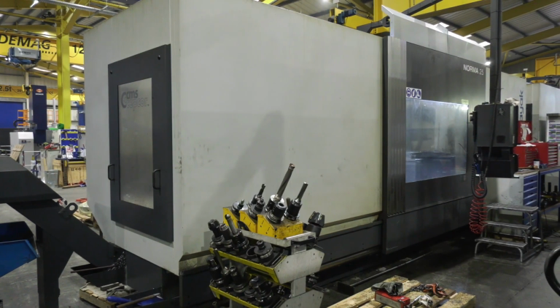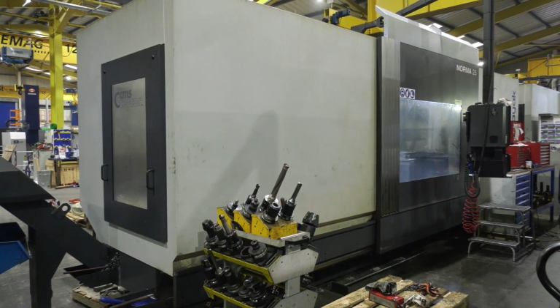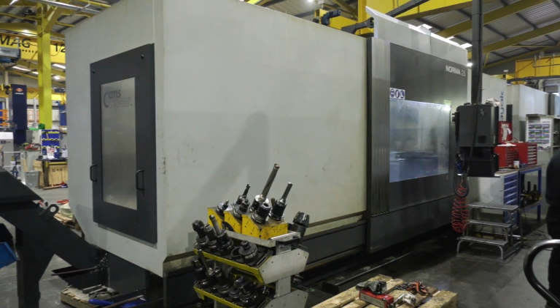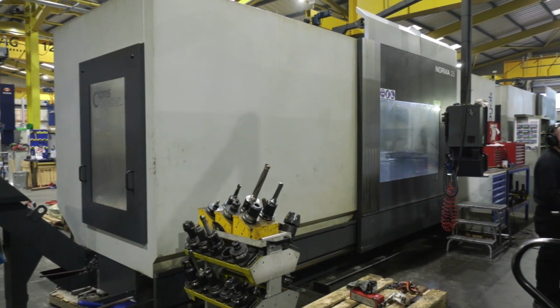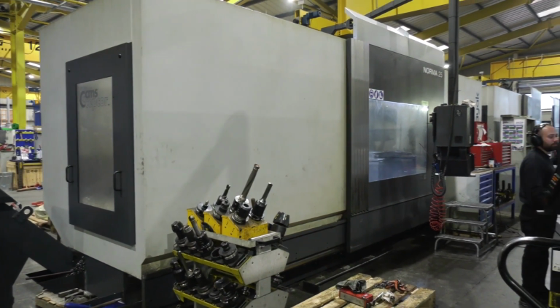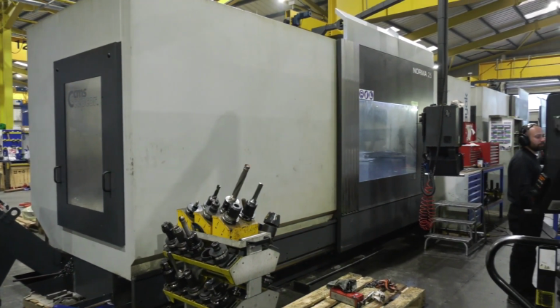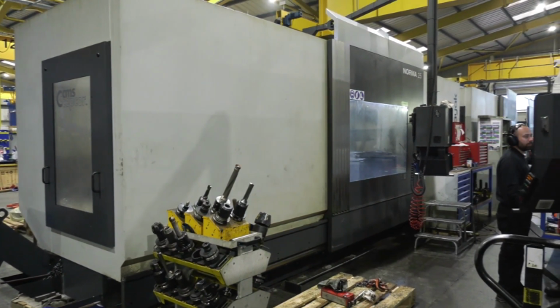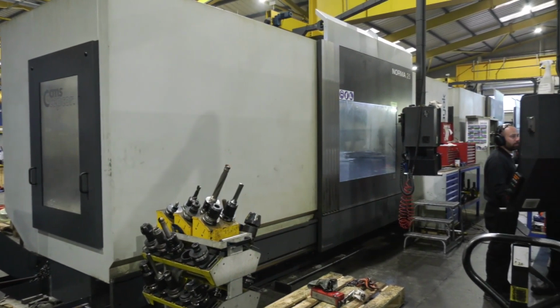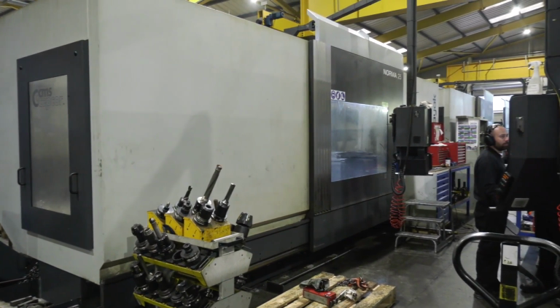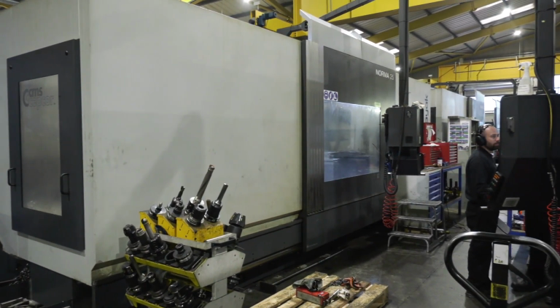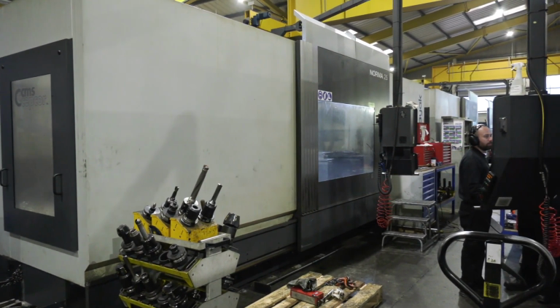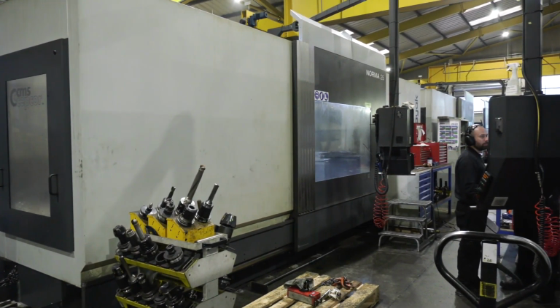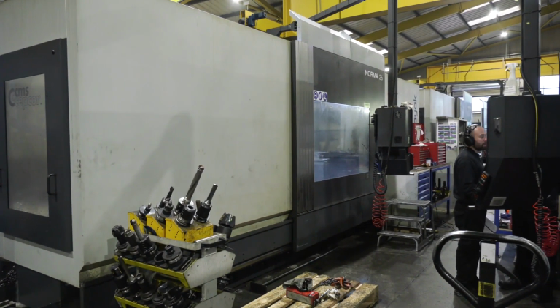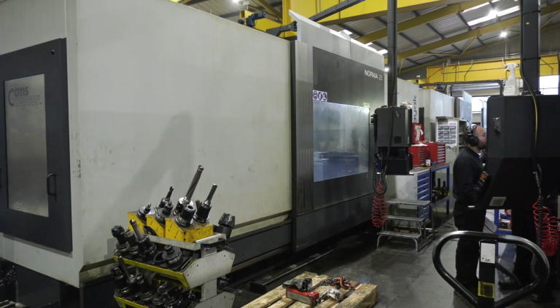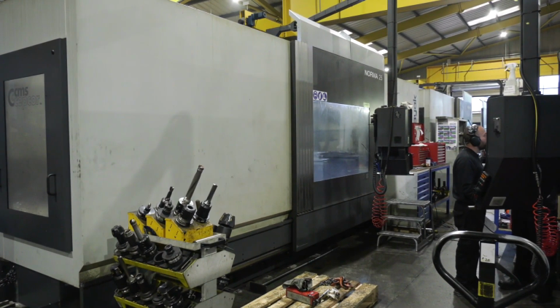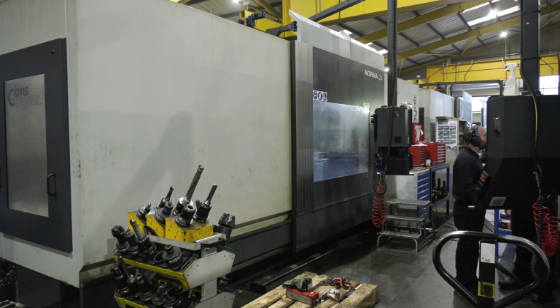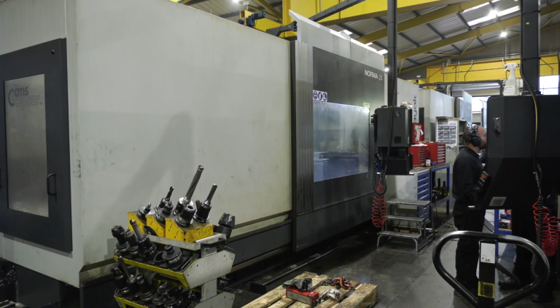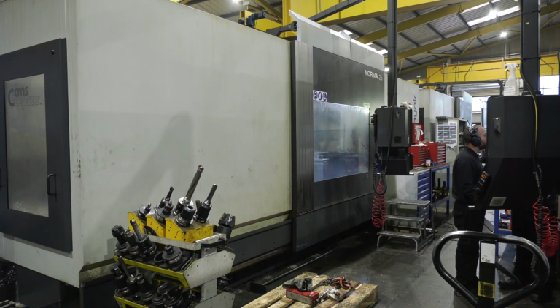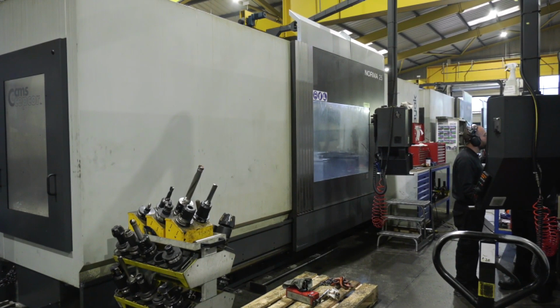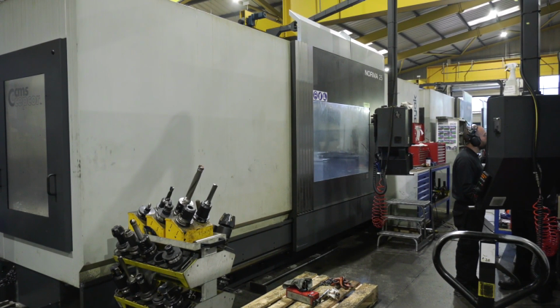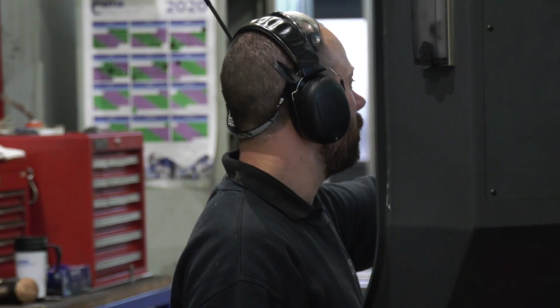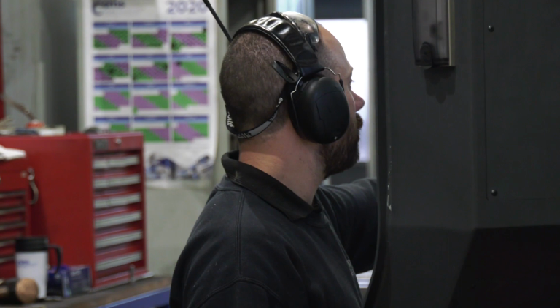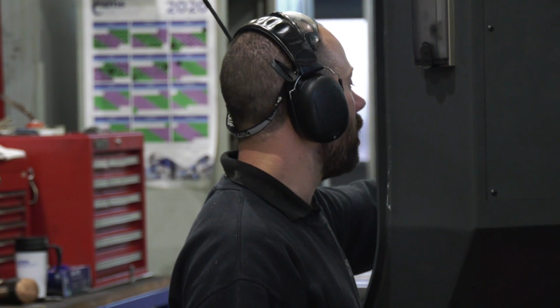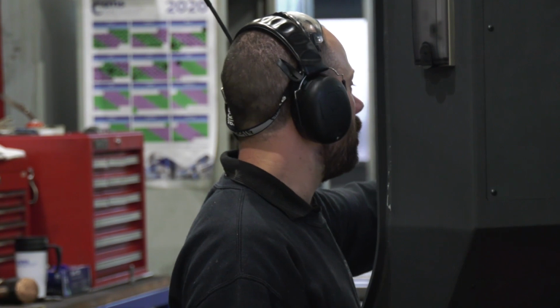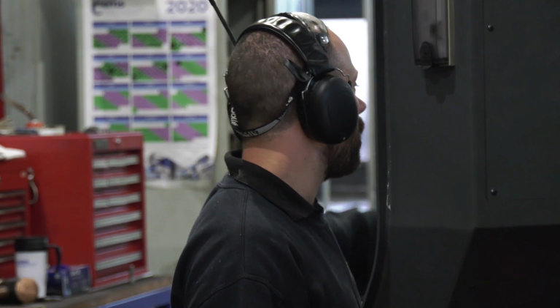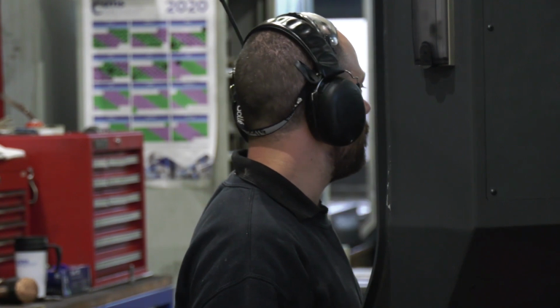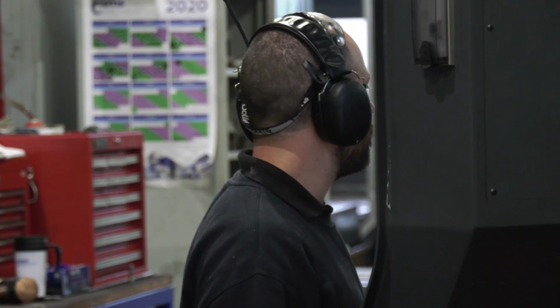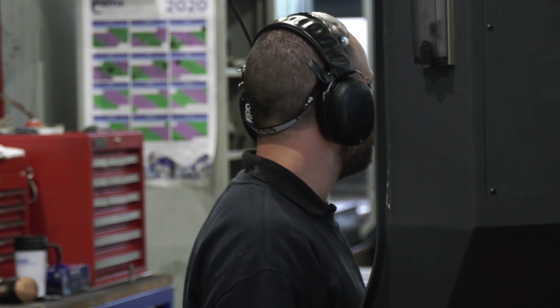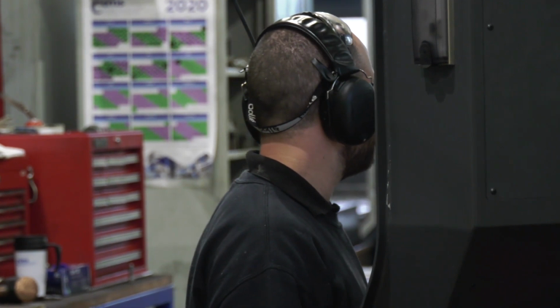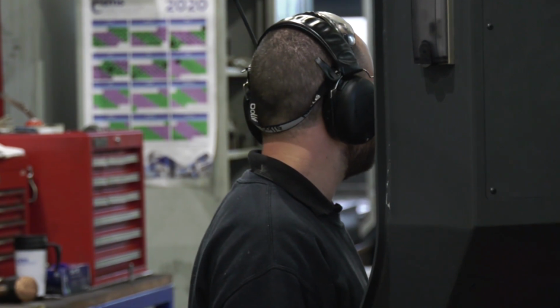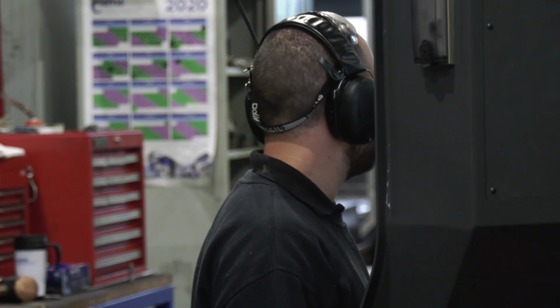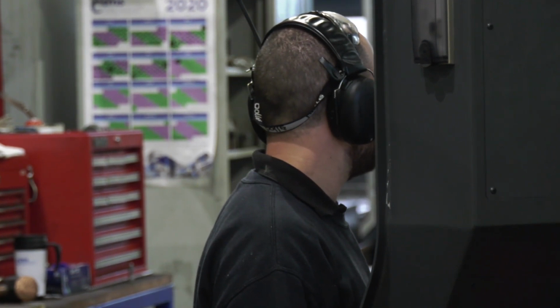Could you tell us your role here at CMS Setcore? I'm the senior supervisor of this area.